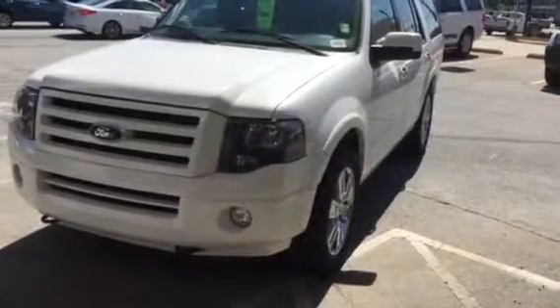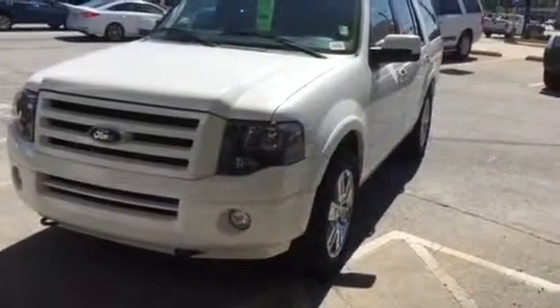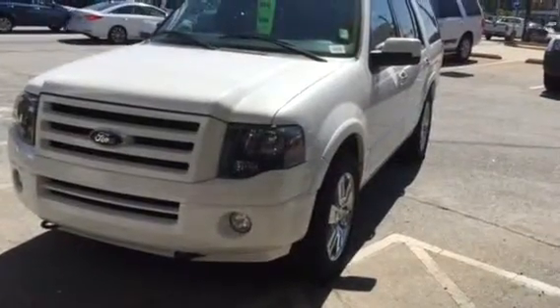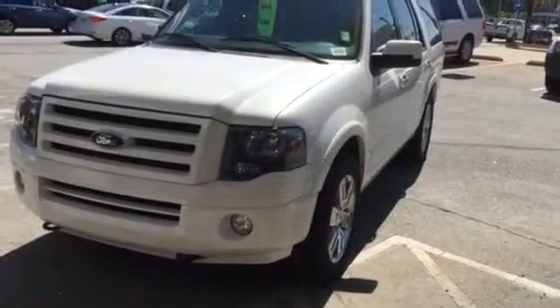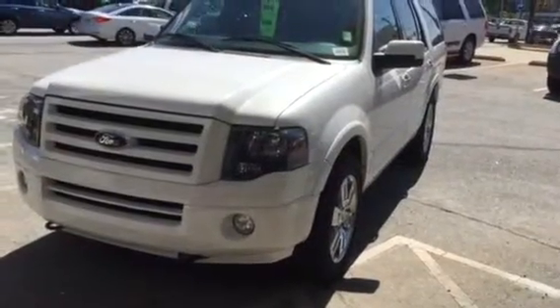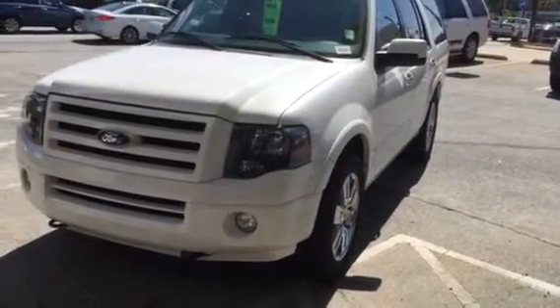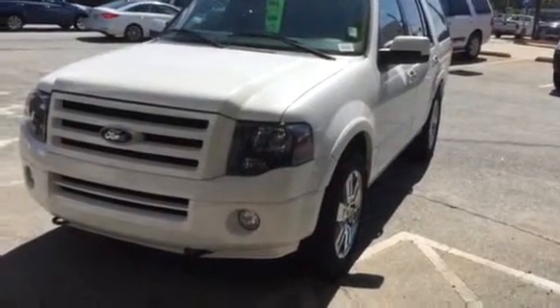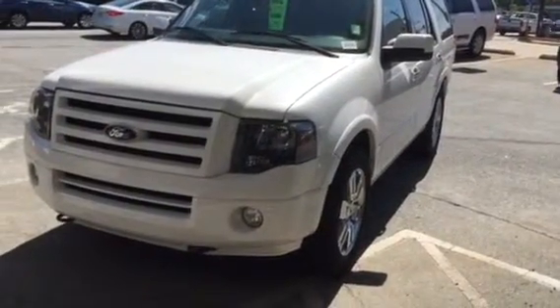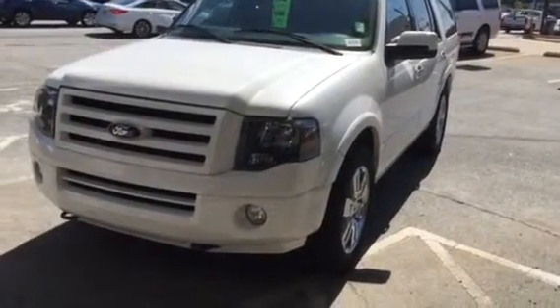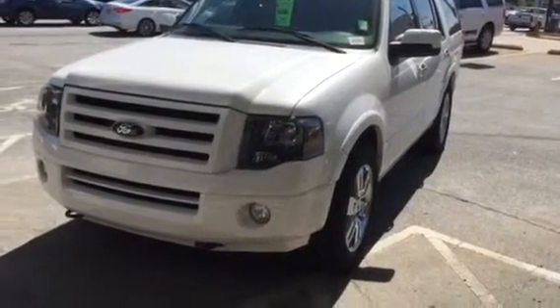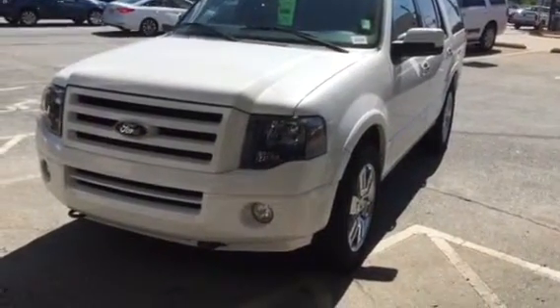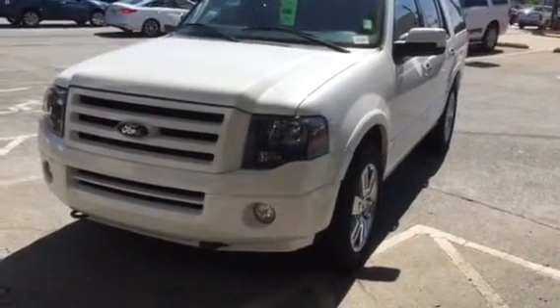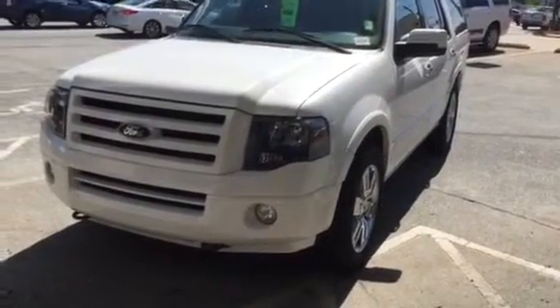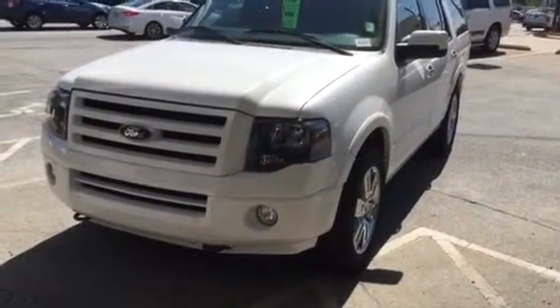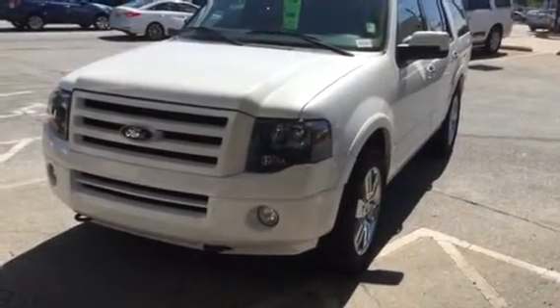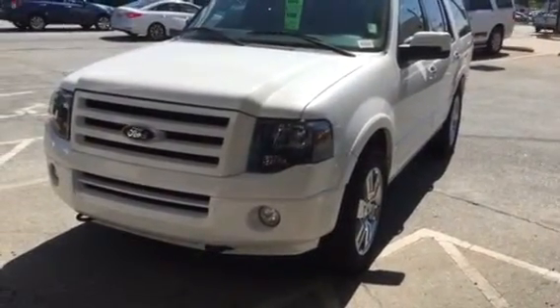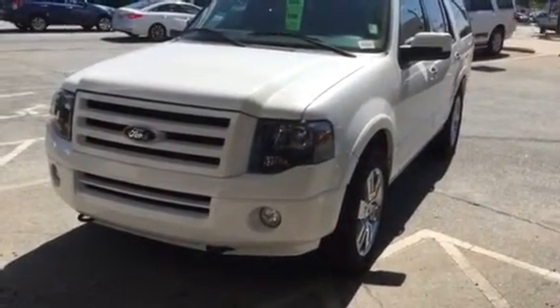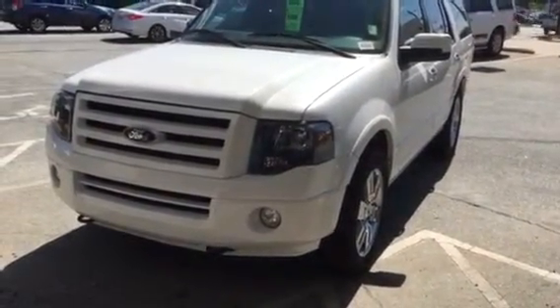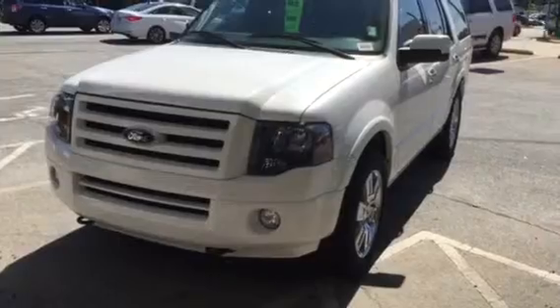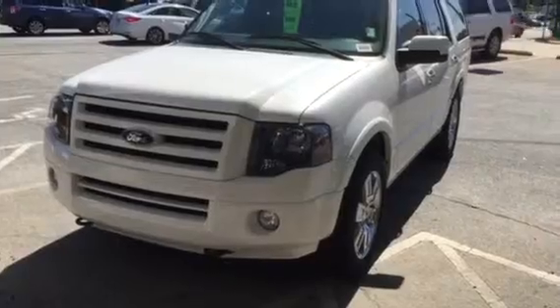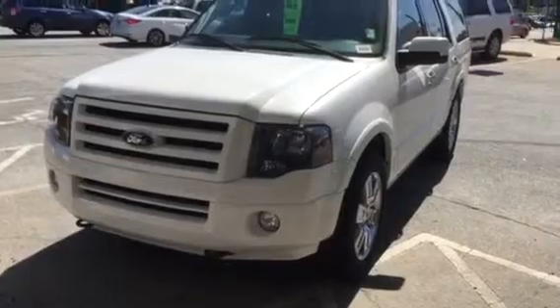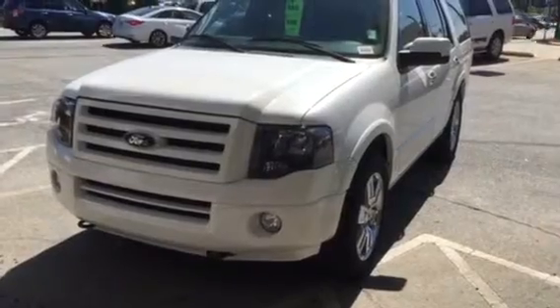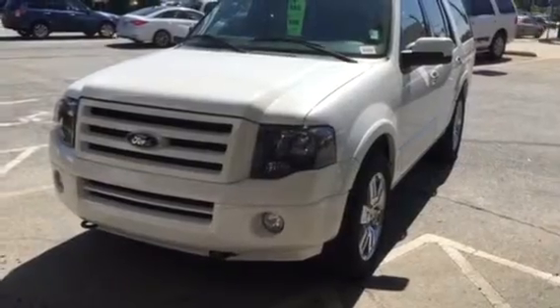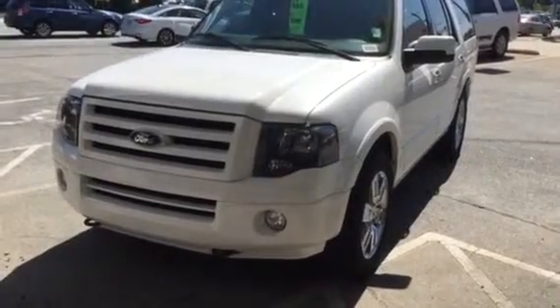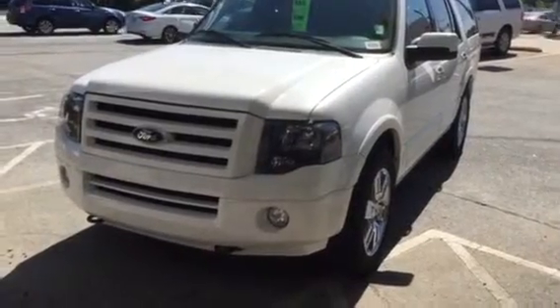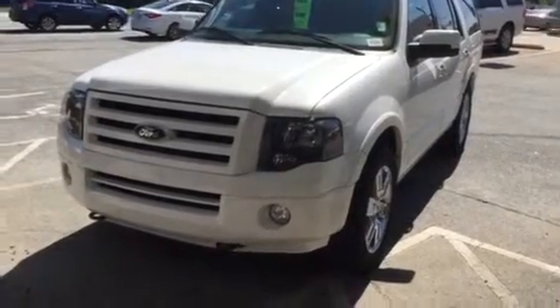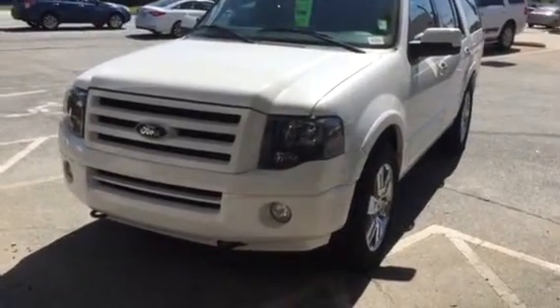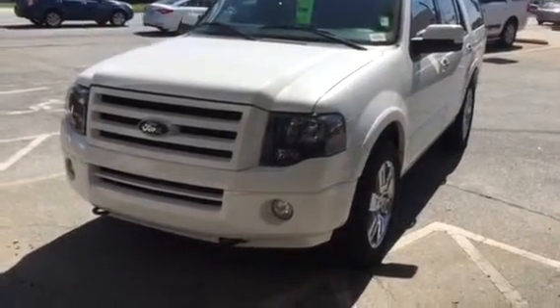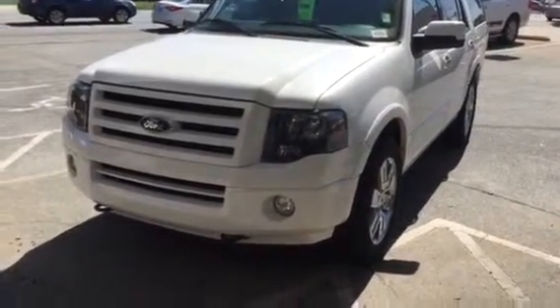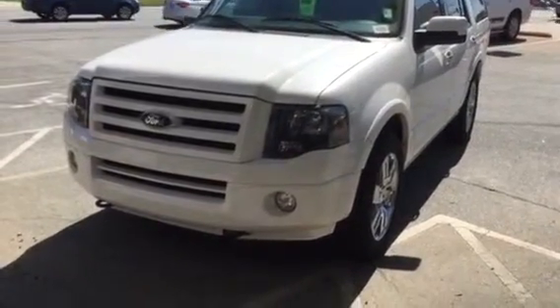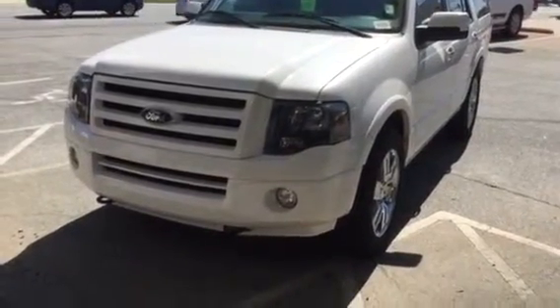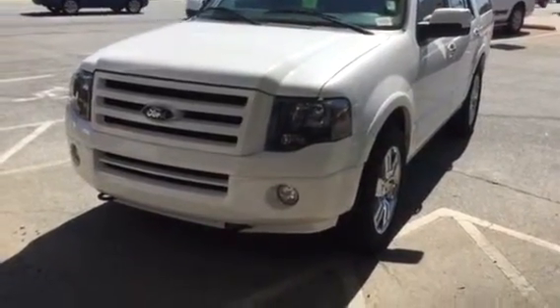I'm a specialist with Rice Toyota. This is a beautiful 2010 Ford Expedition with a limited package.